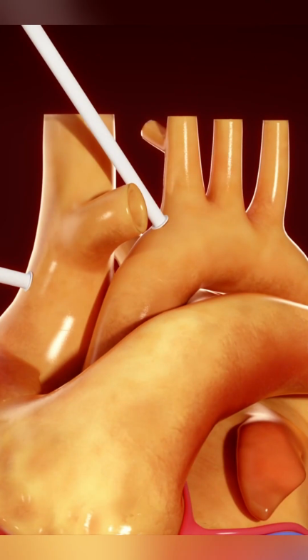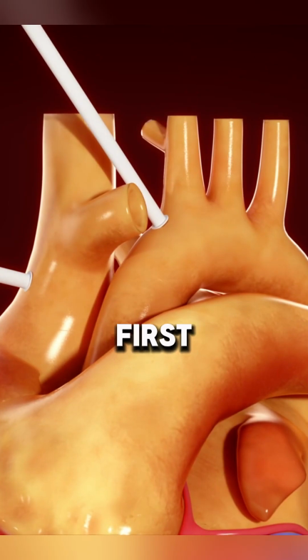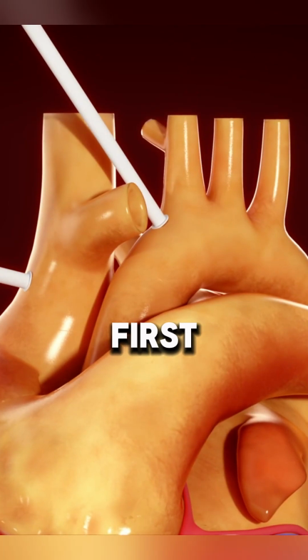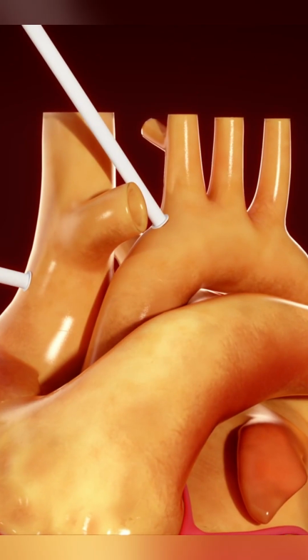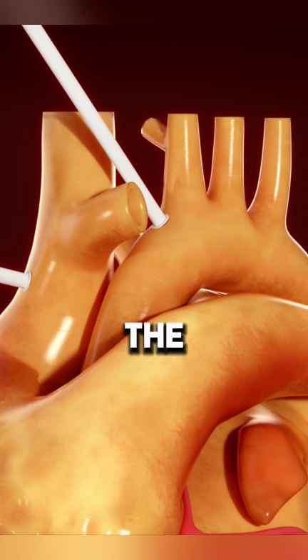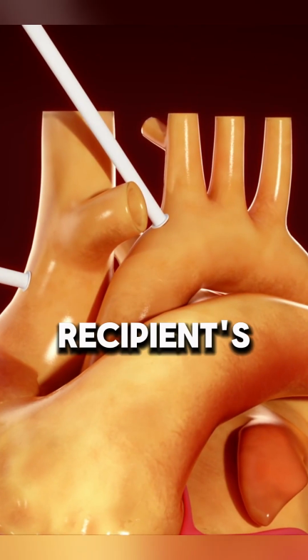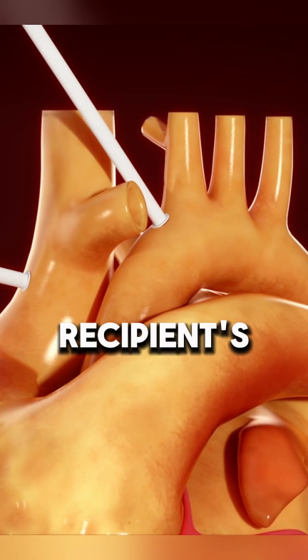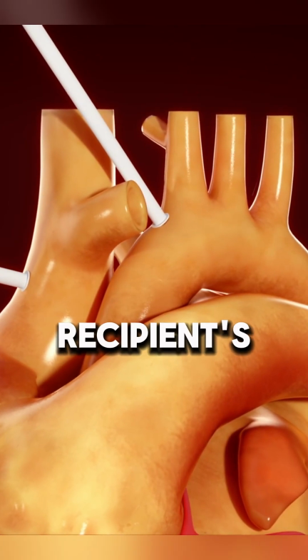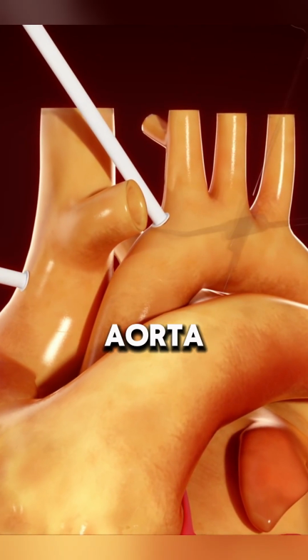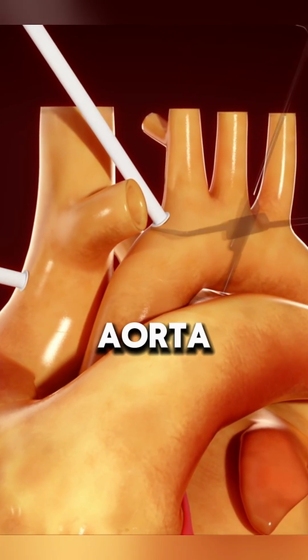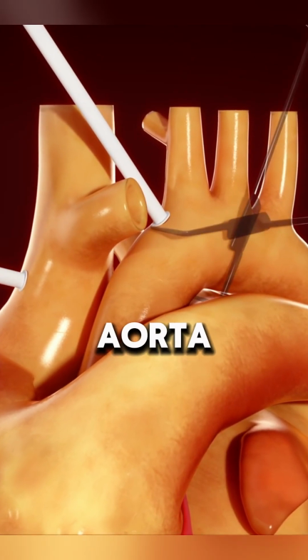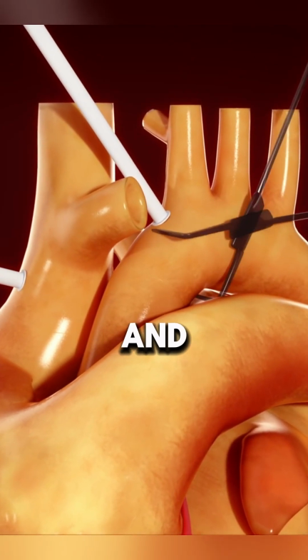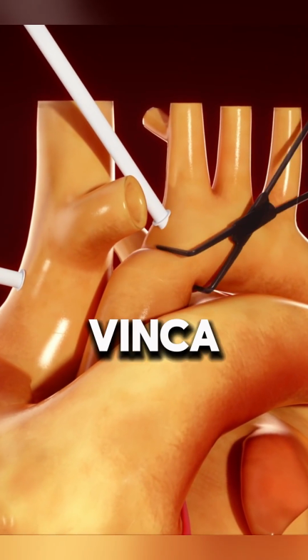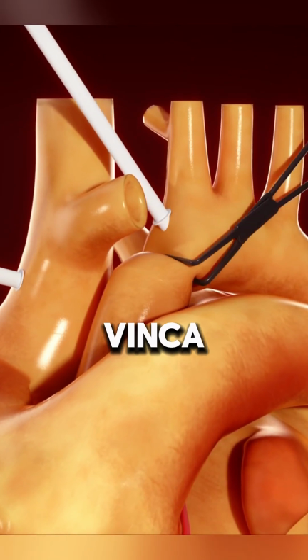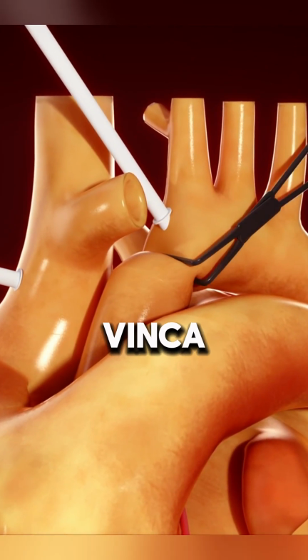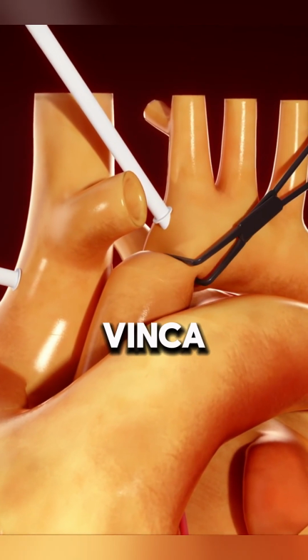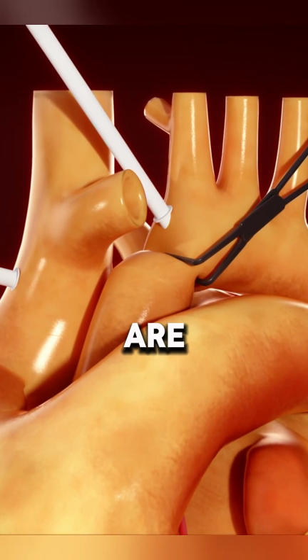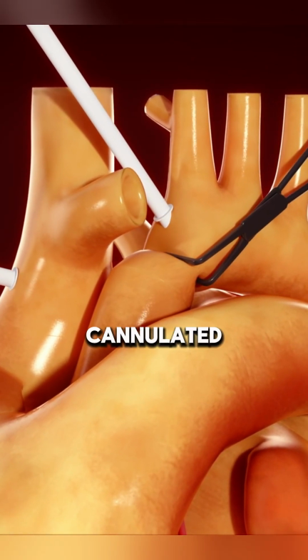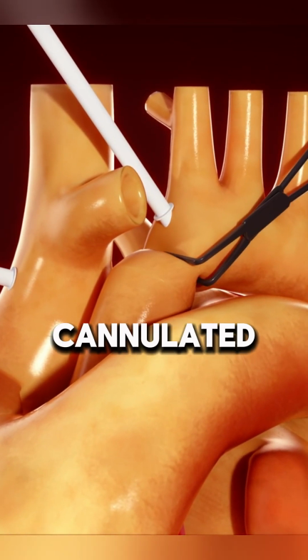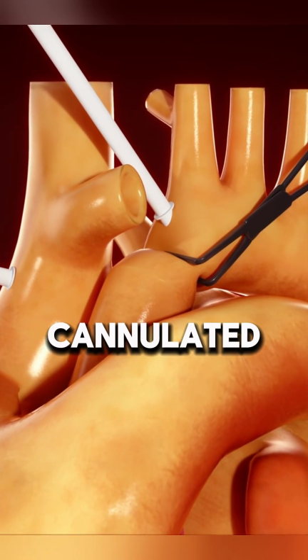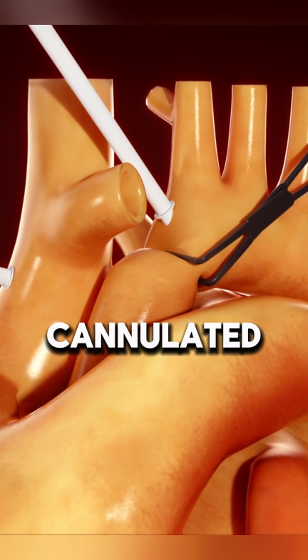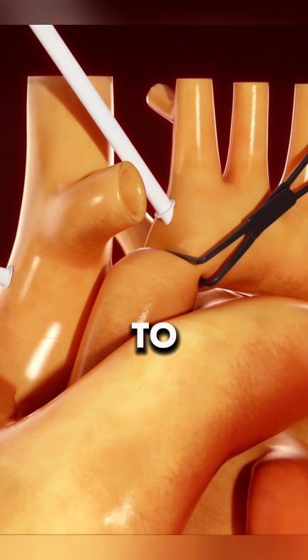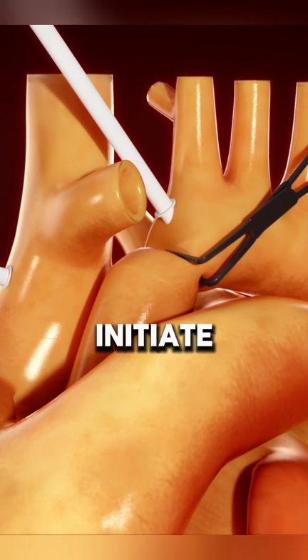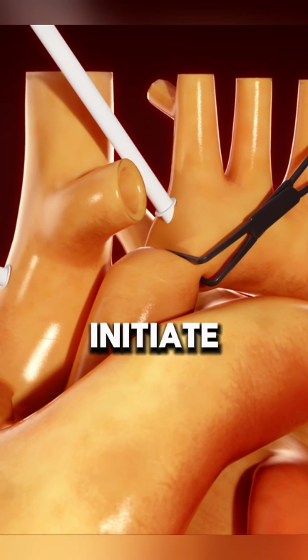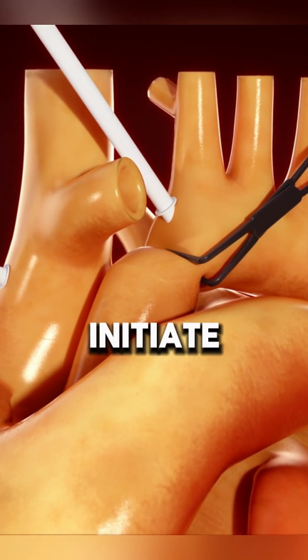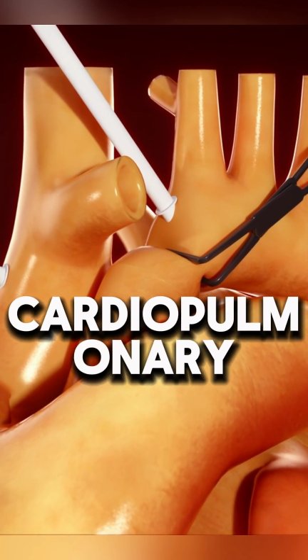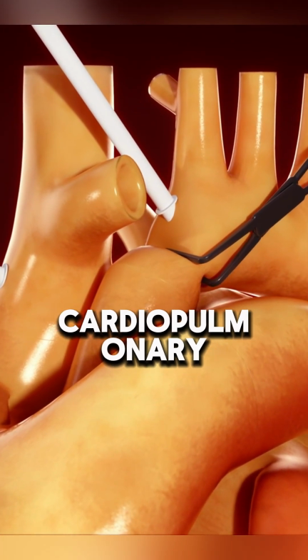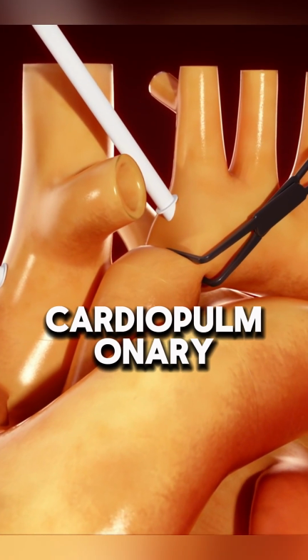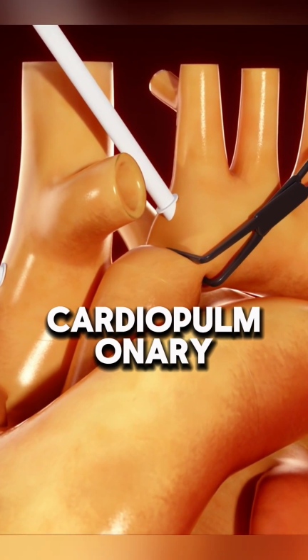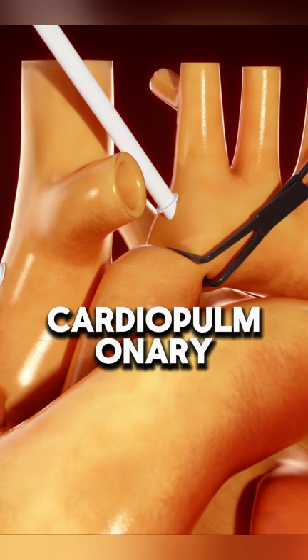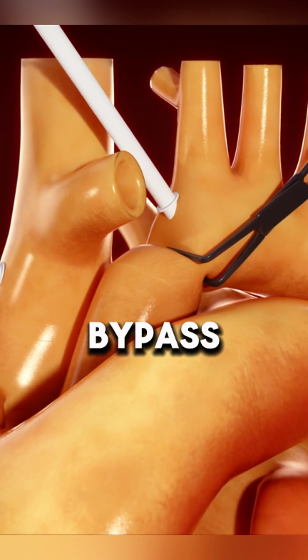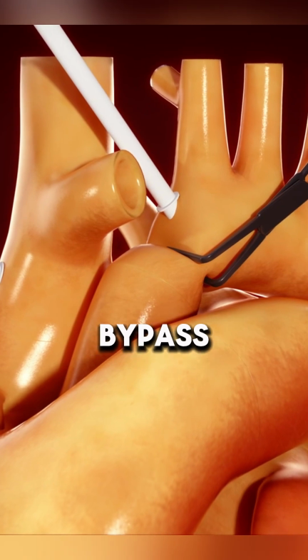First, the recipient's aorta and vena cava are cannulated to initiate cardiopulmonary bypass.